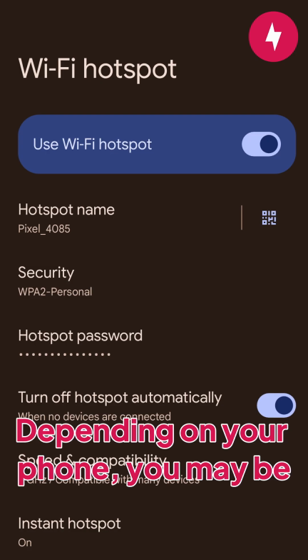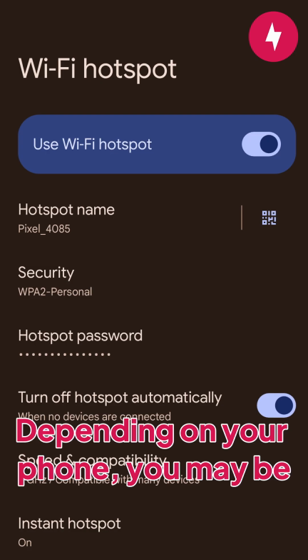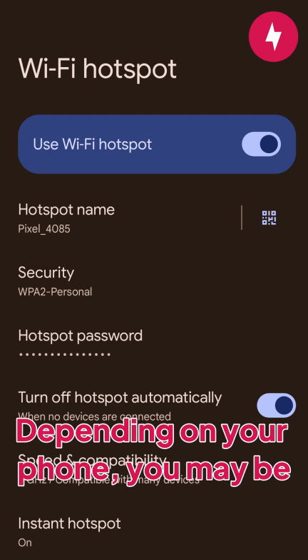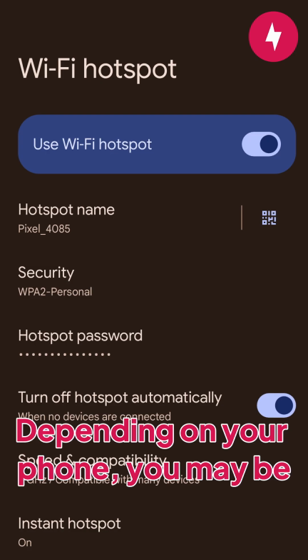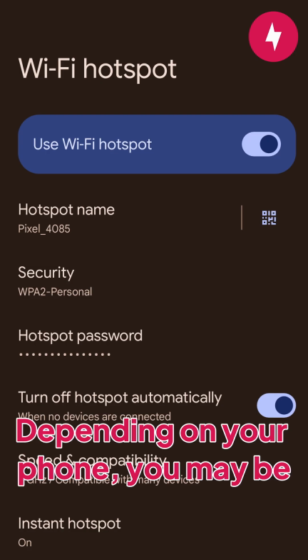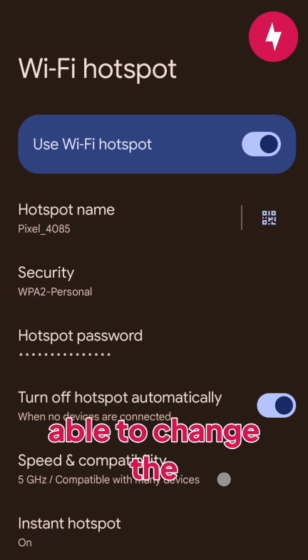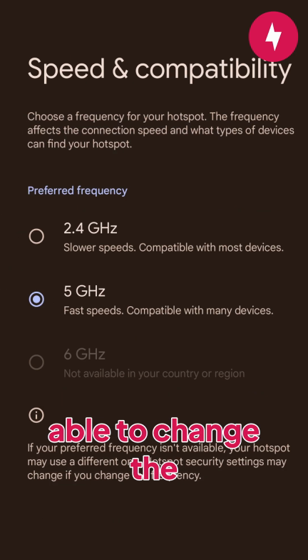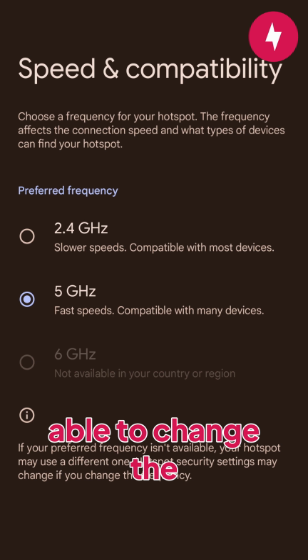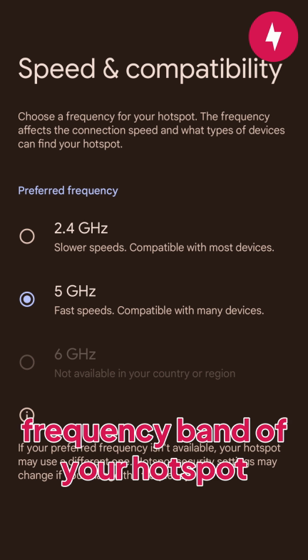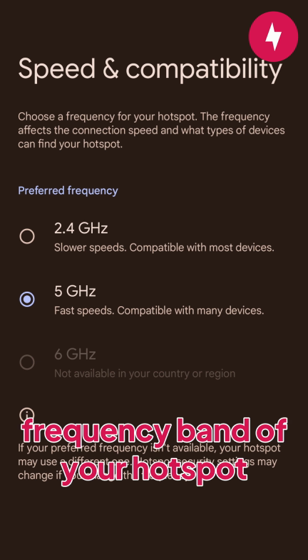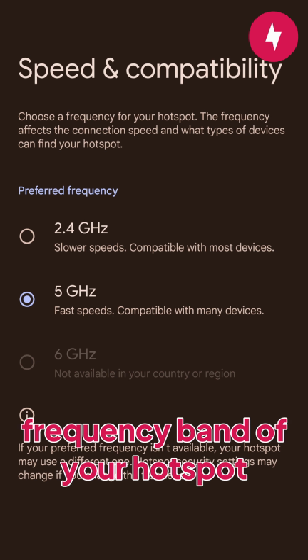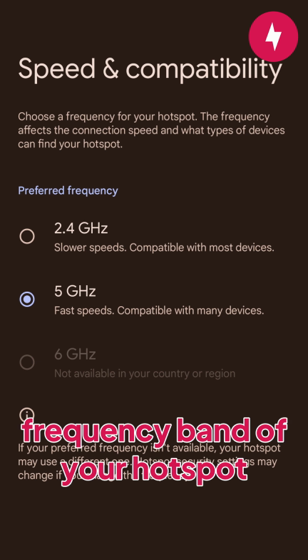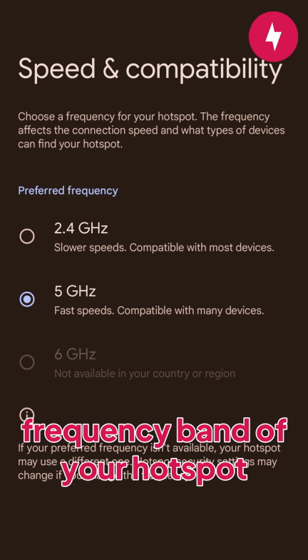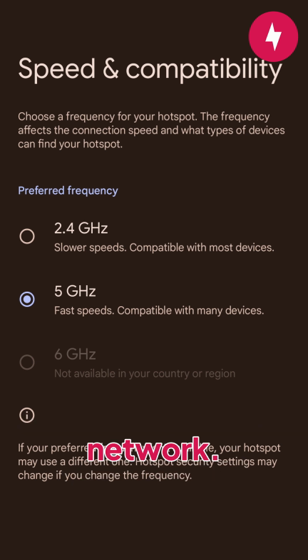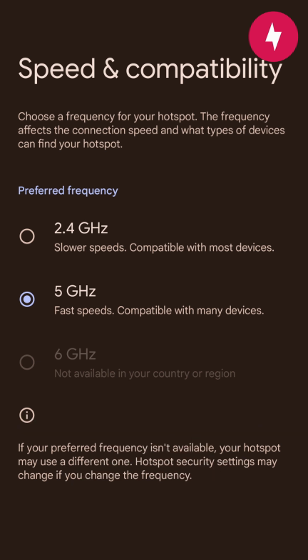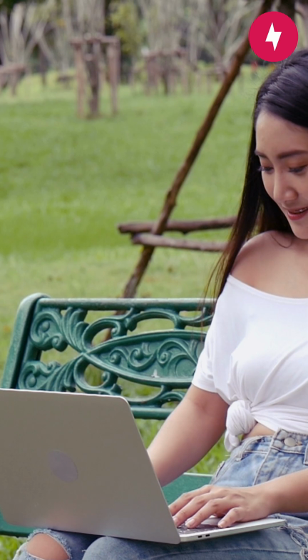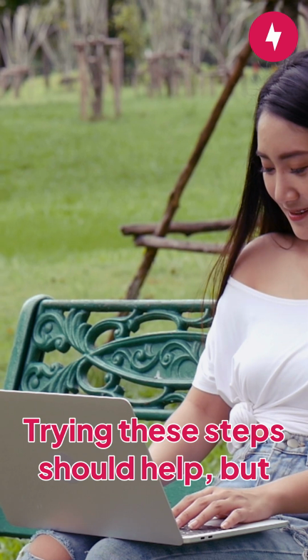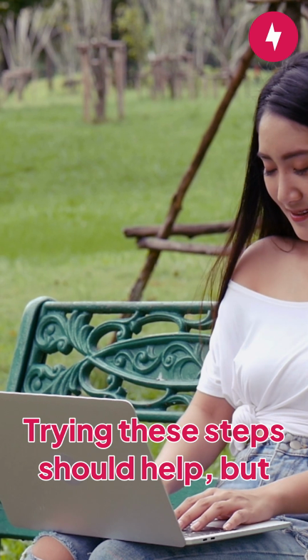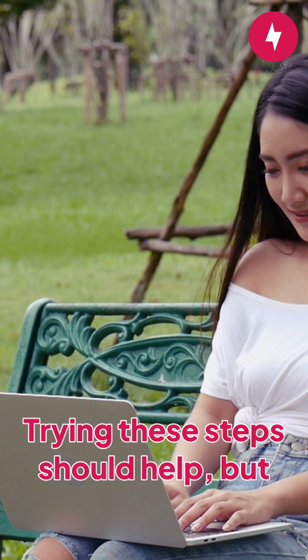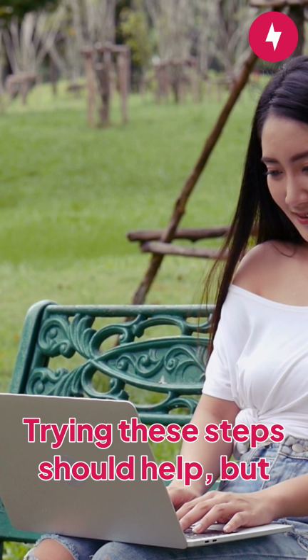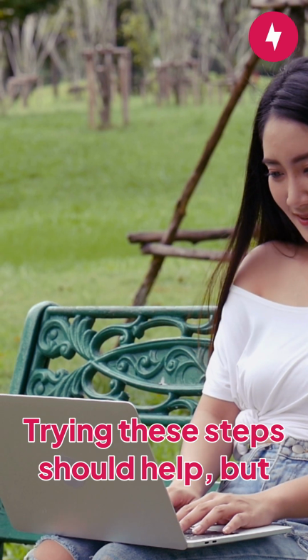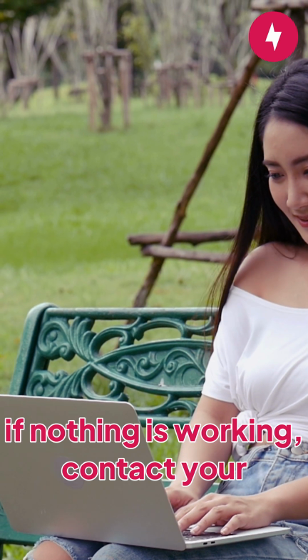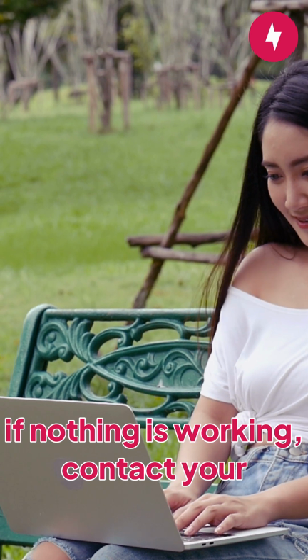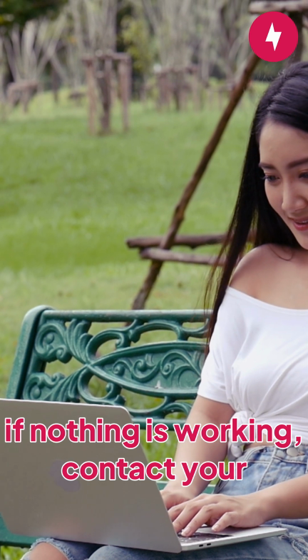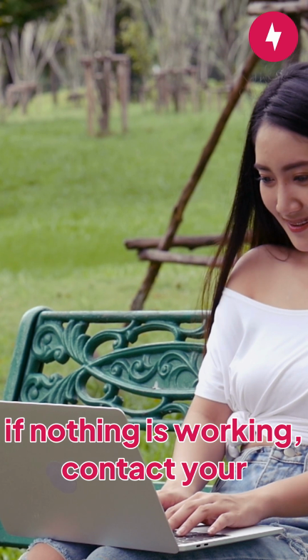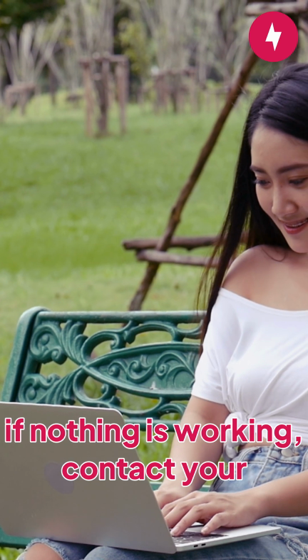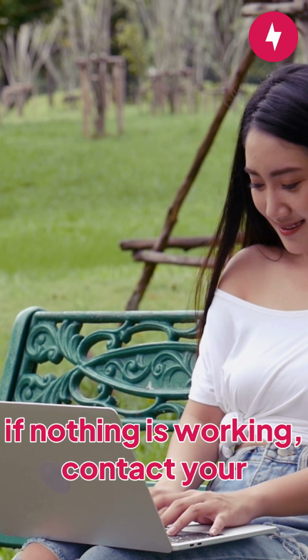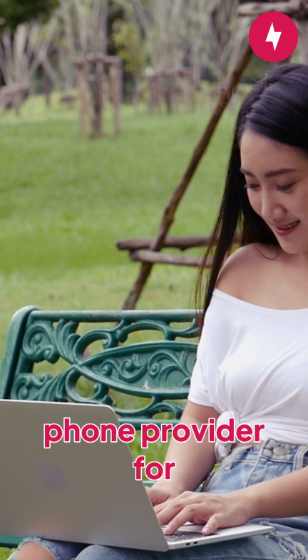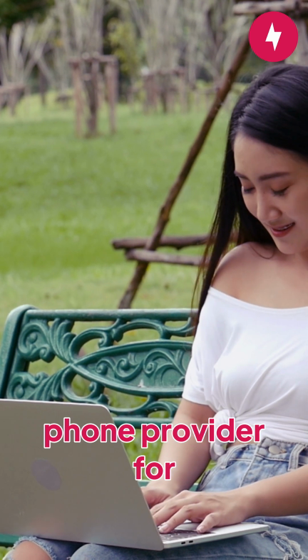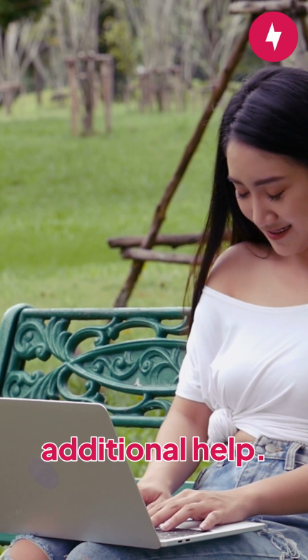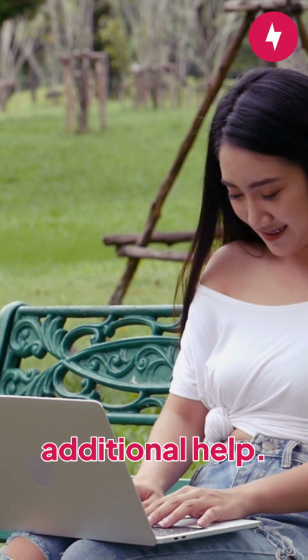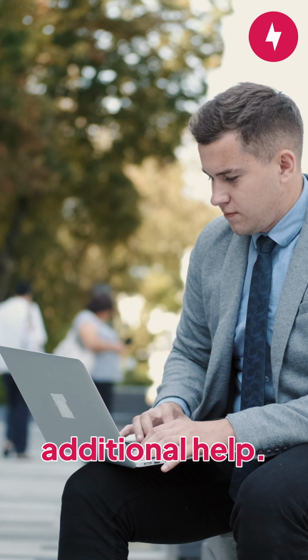Depending on your phone, you may be able to change the frequency band of your hotspot network. Trying these steps should help, but if nothing is working, contact your phone provider for additional help.